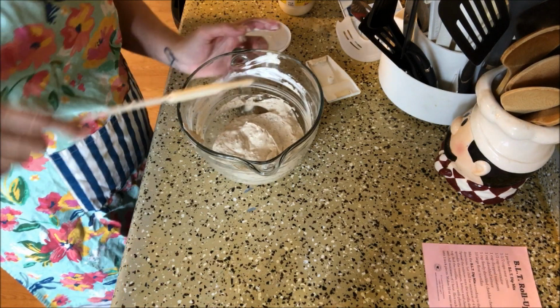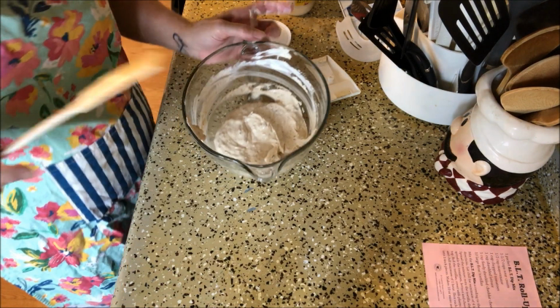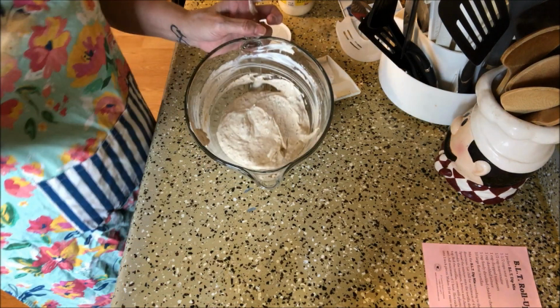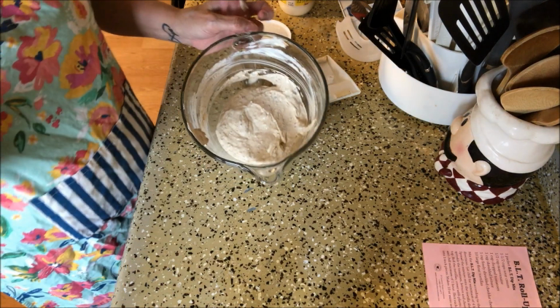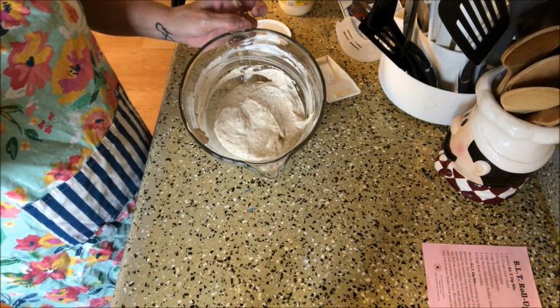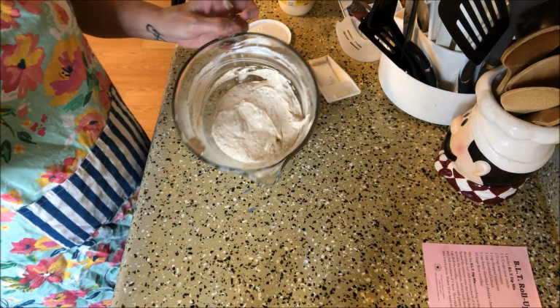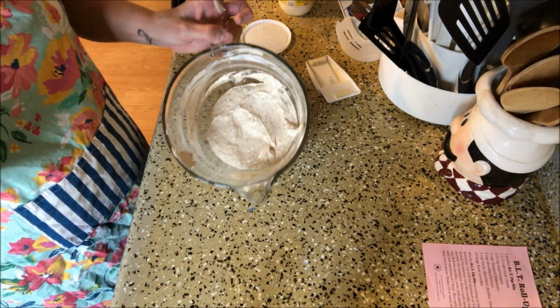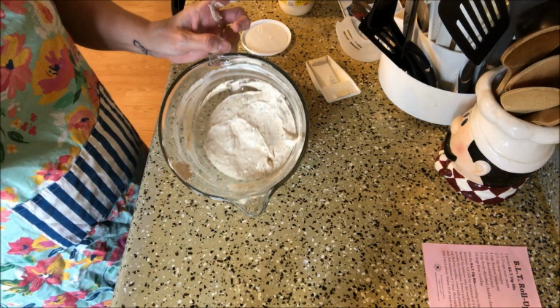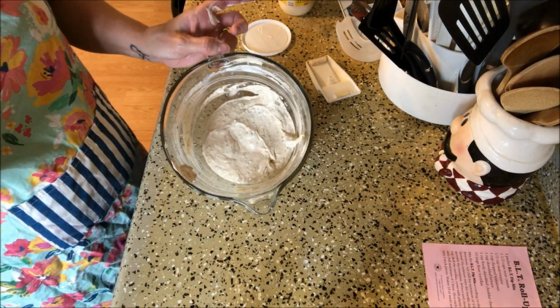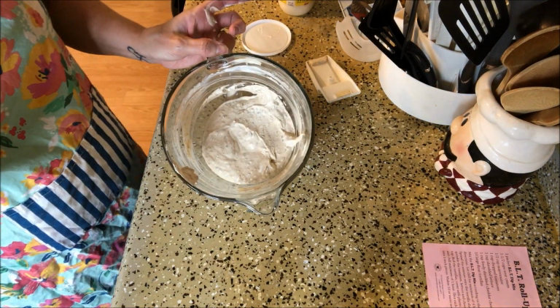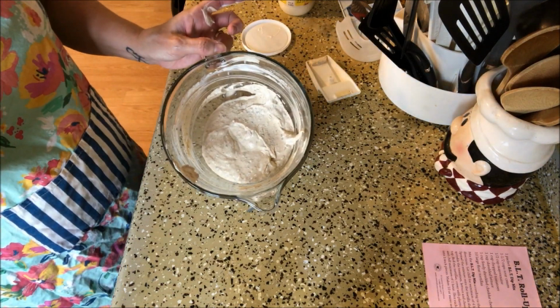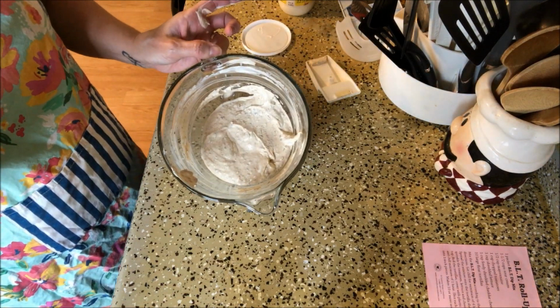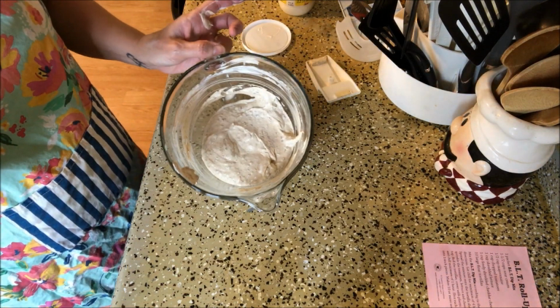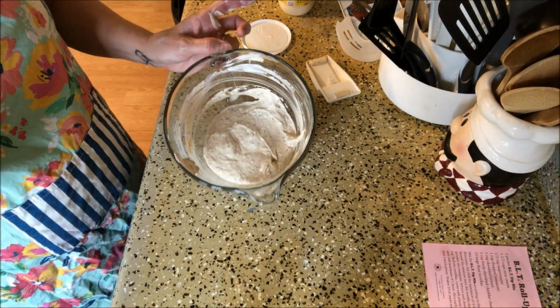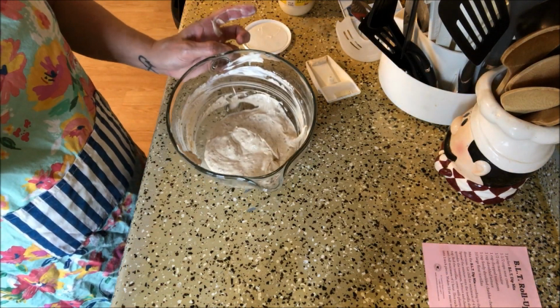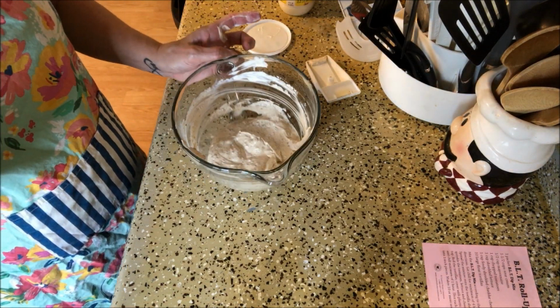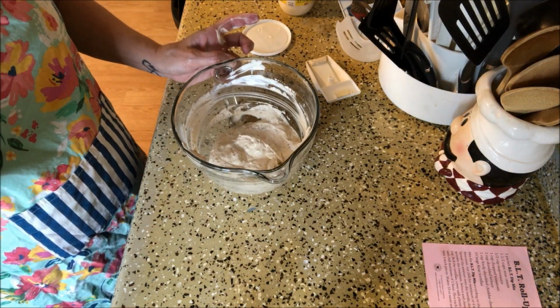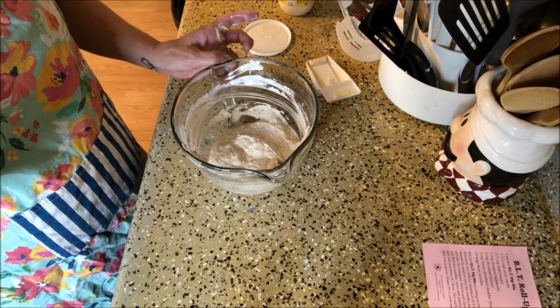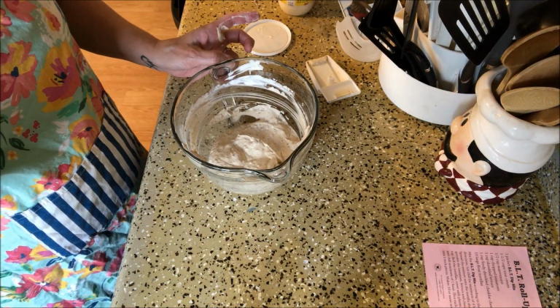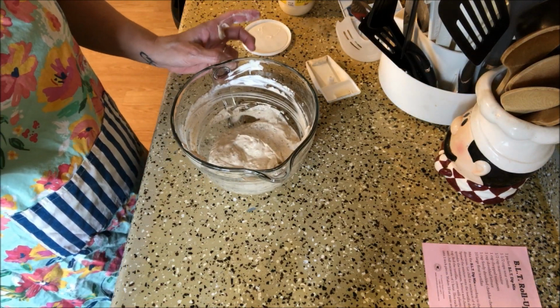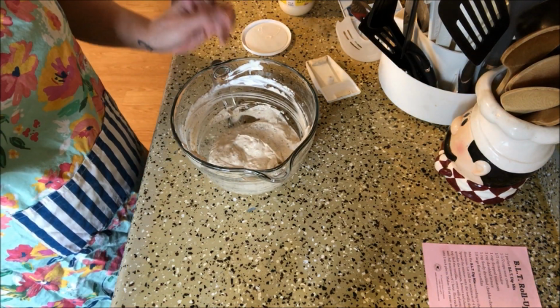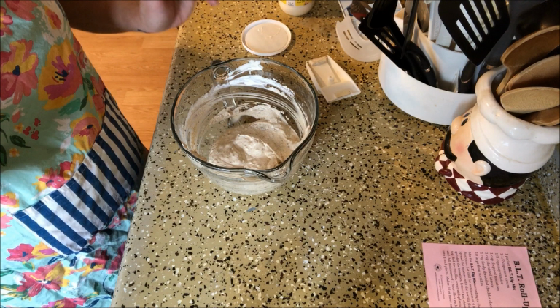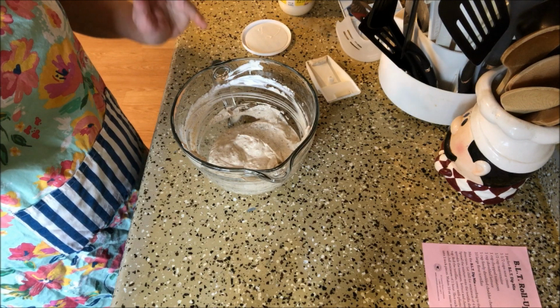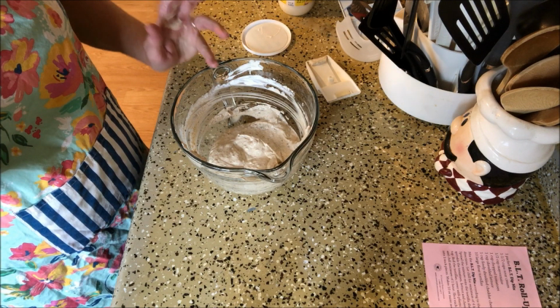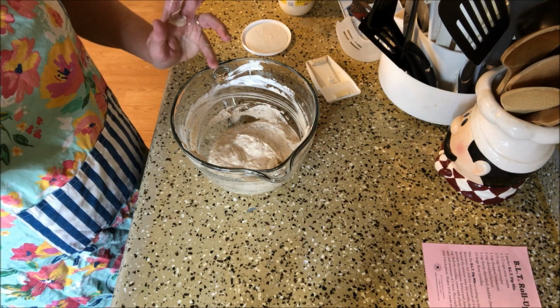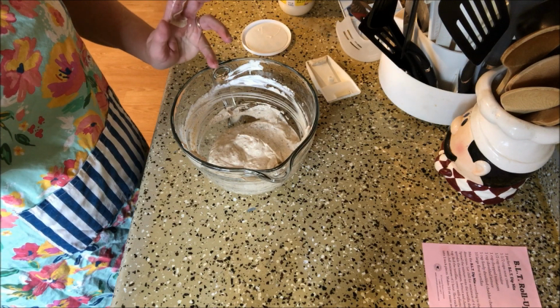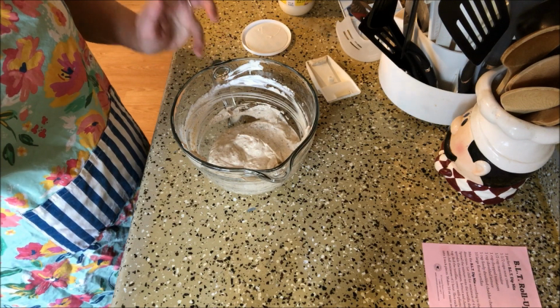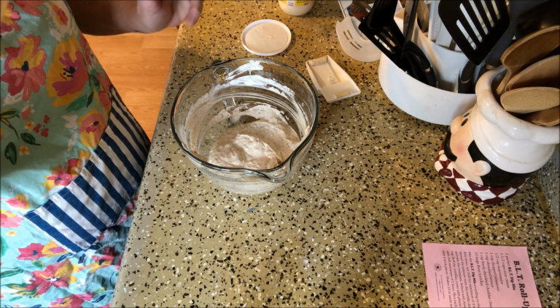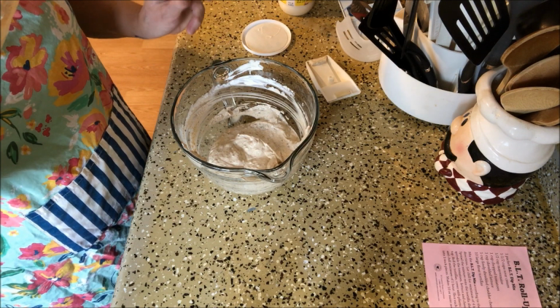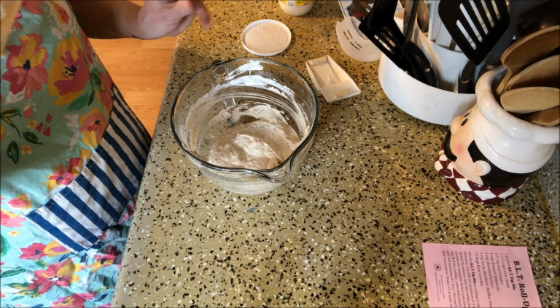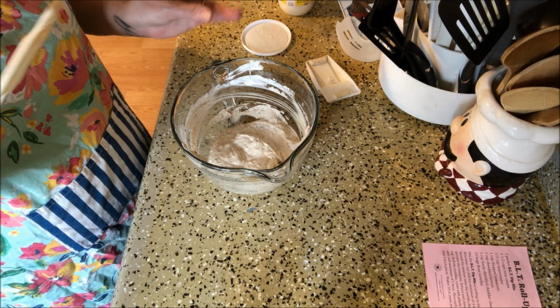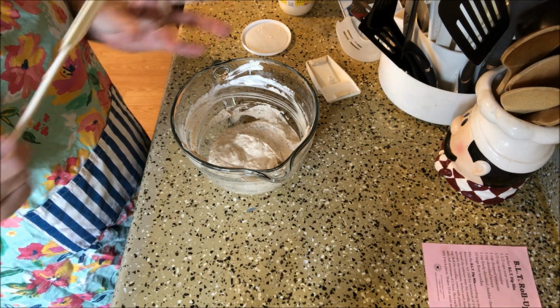We're going to go put this in the refrigerator, let that chill for four hours, and then I'll be back to assemble them.